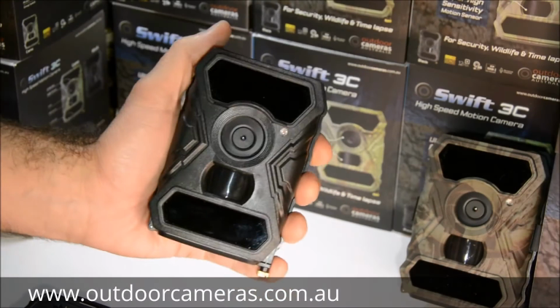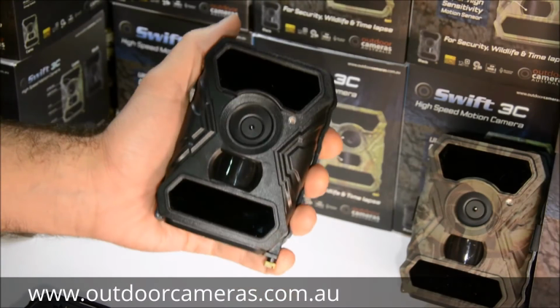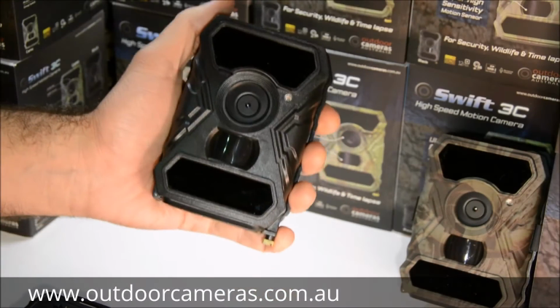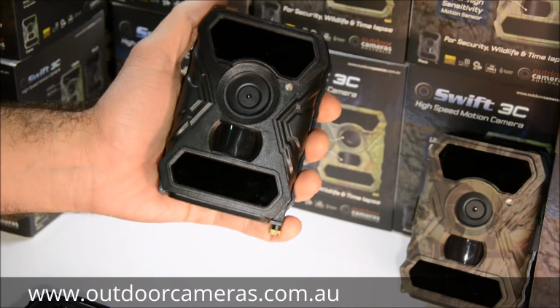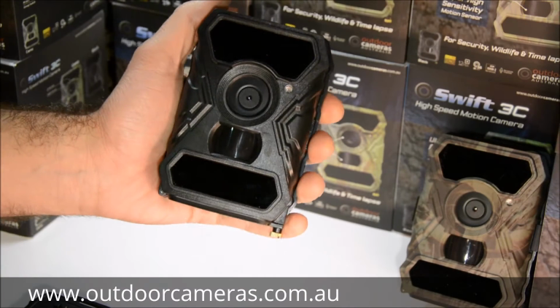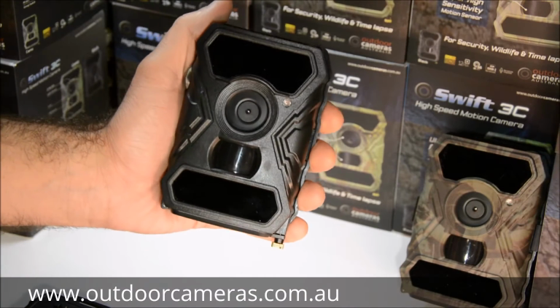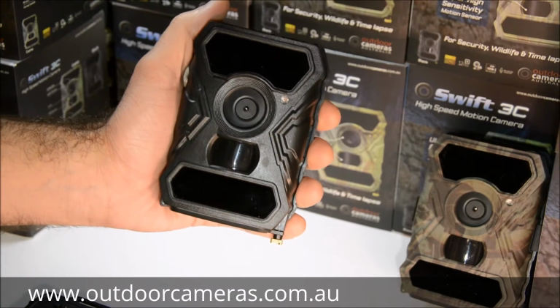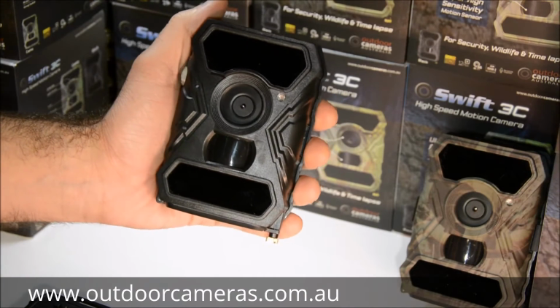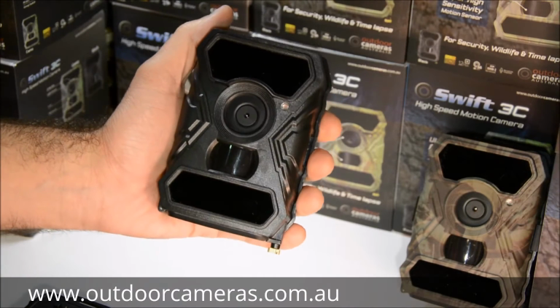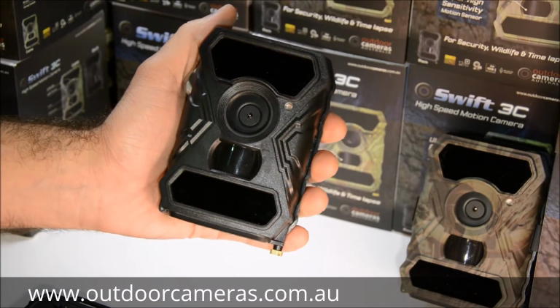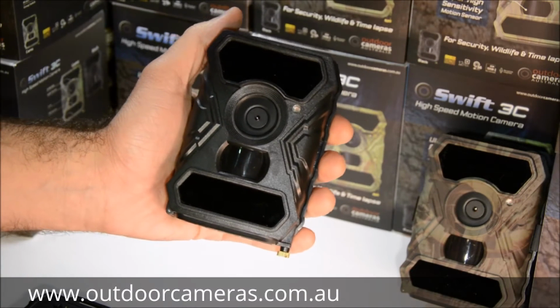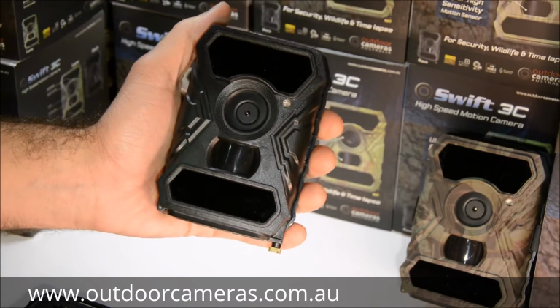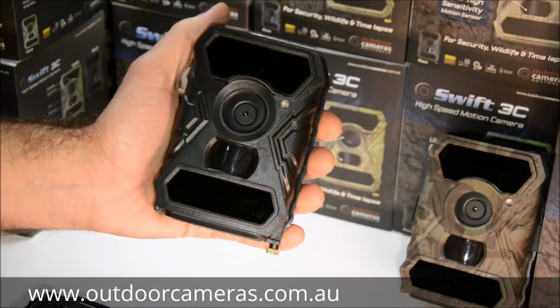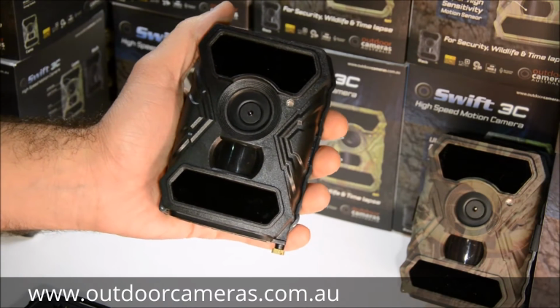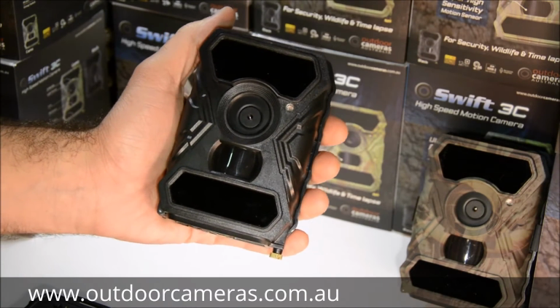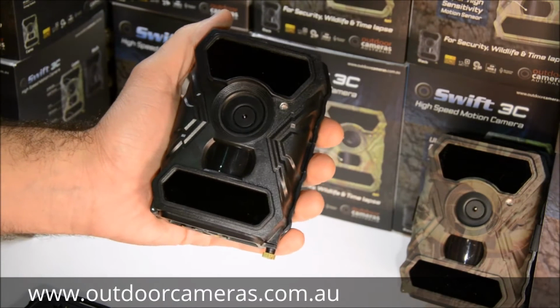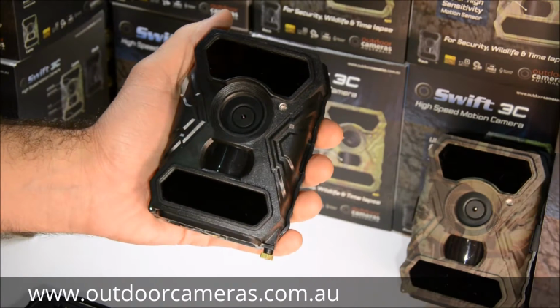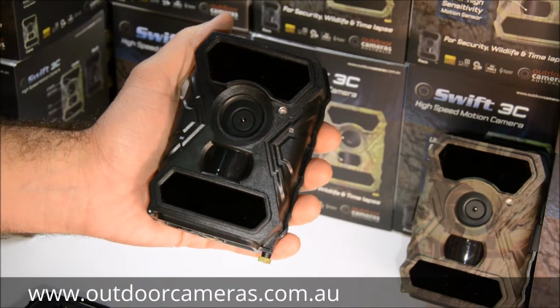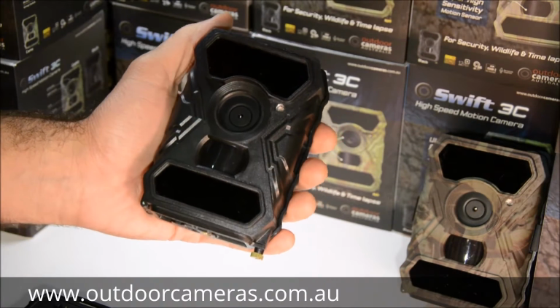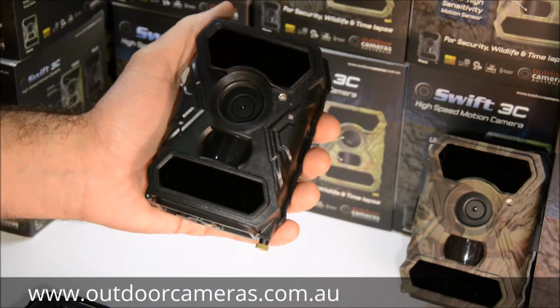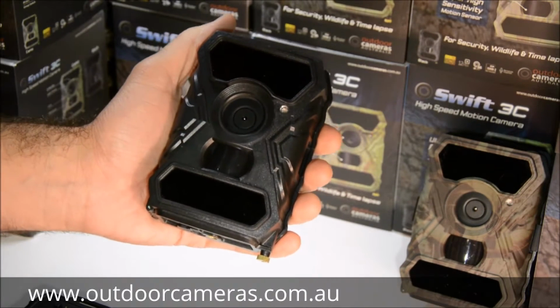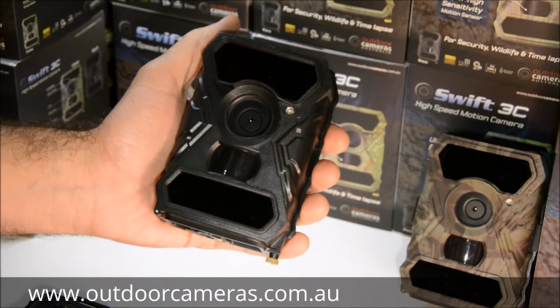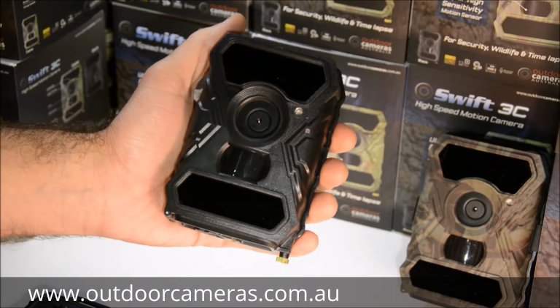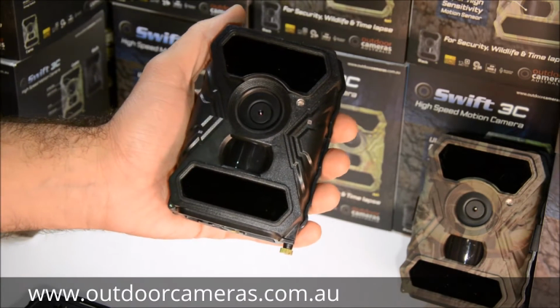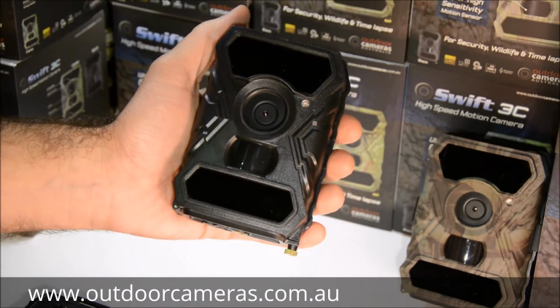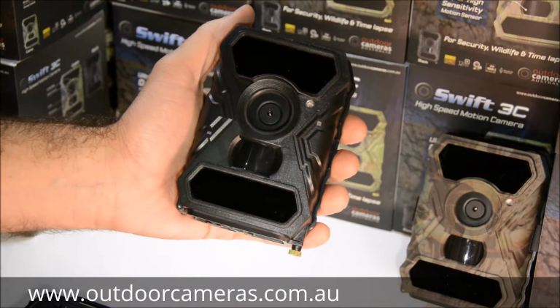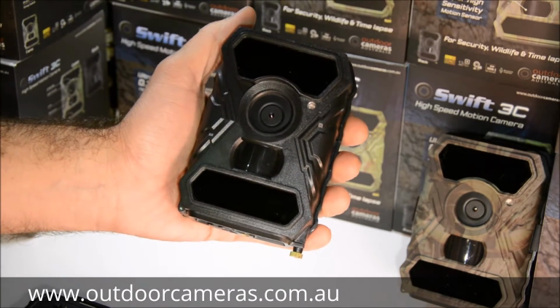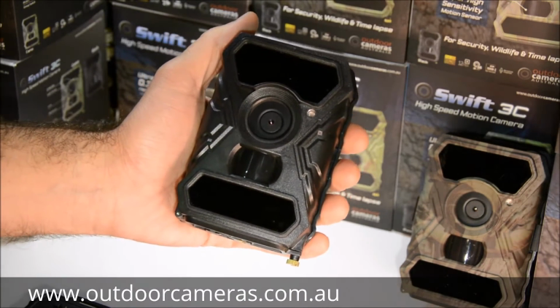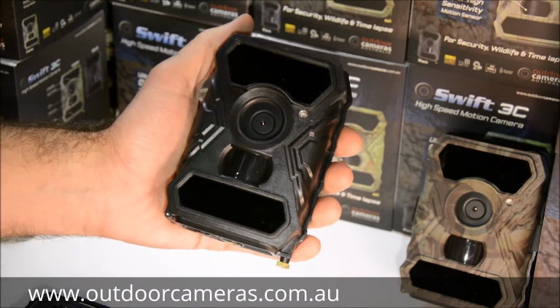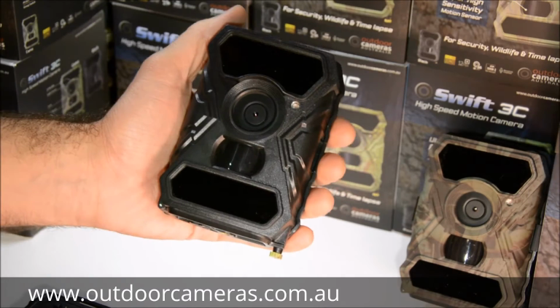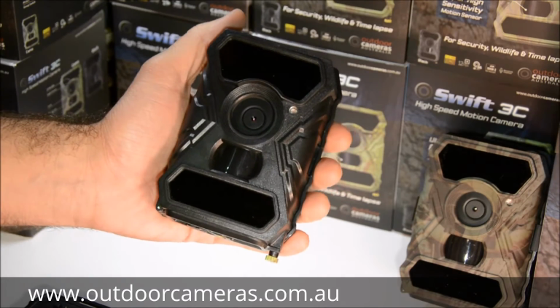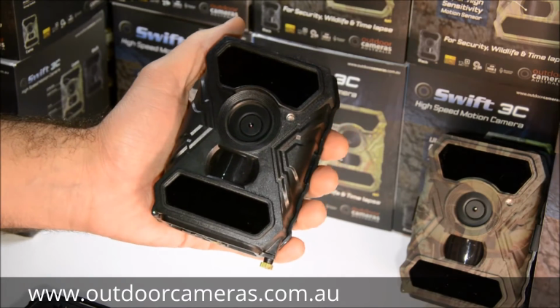Hello, this is a Swift 3C setup video. We're going to show you quickly how to set up your Swift 3C camera.